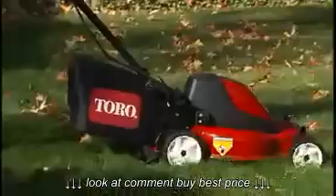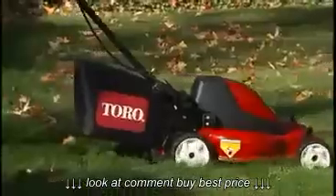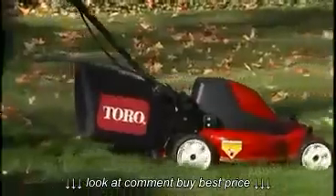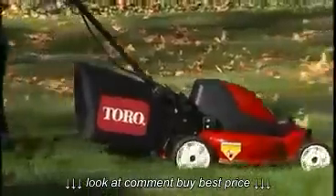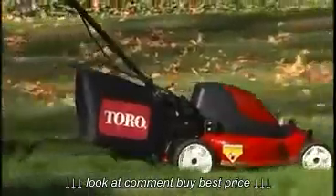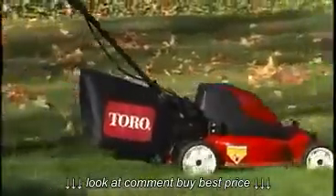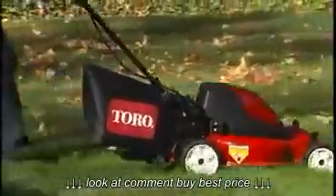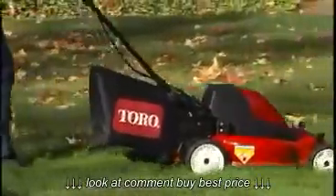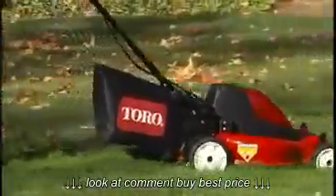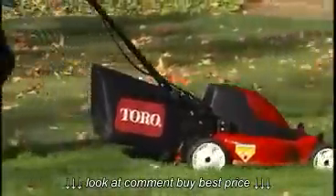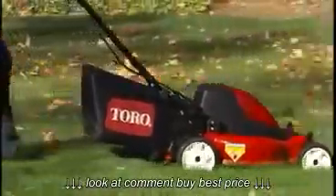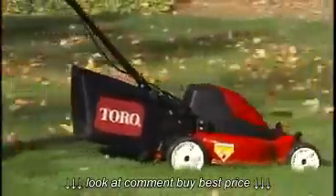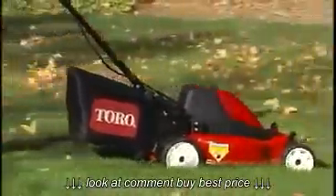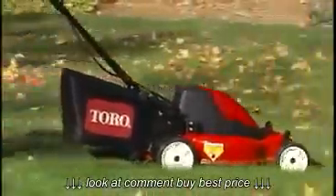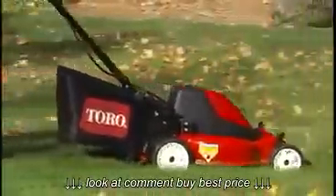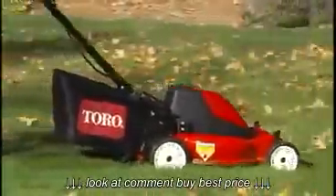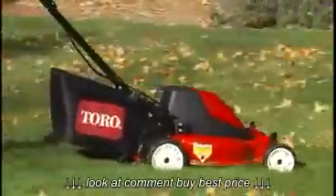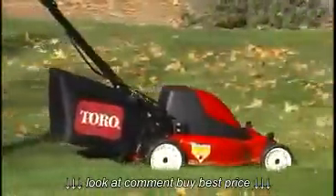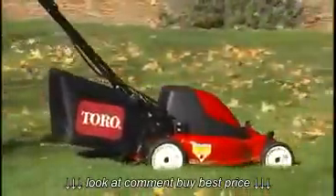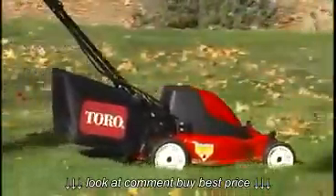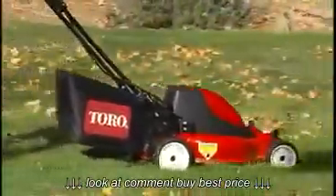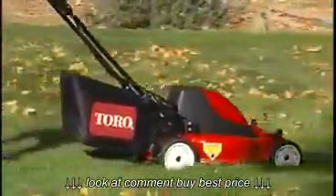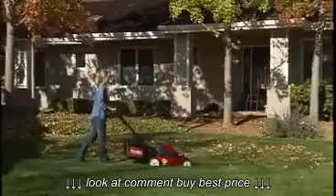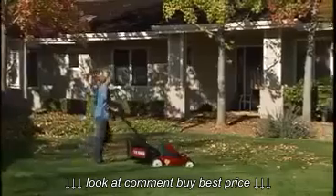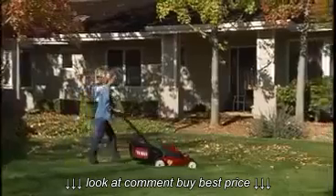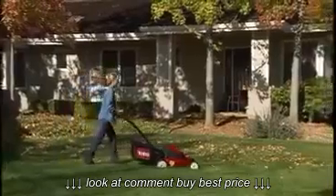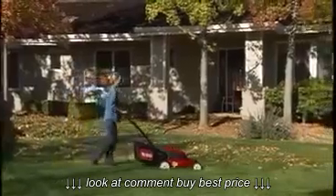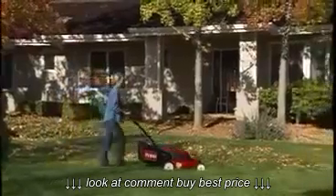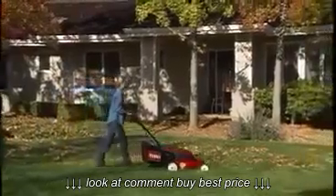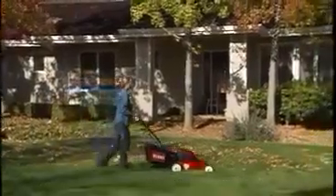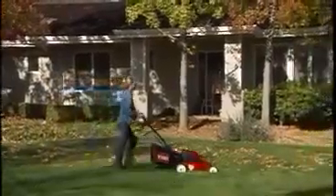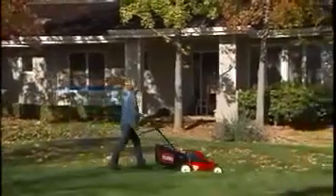When conditions aren't right for recycling, the convenient top-mount bag design lets you quickly convert the mower to bagging mode.